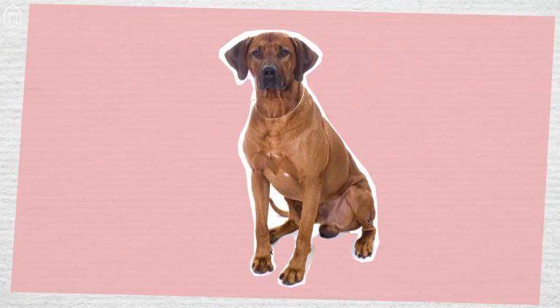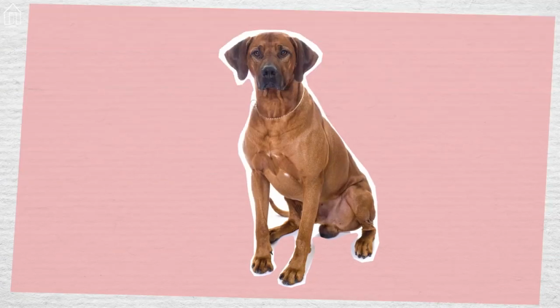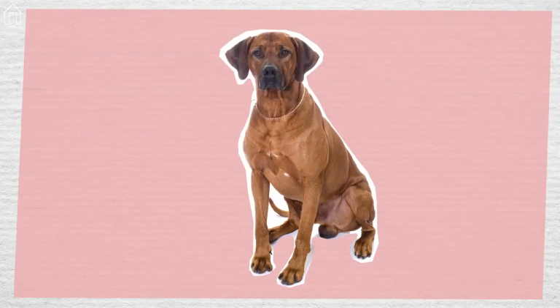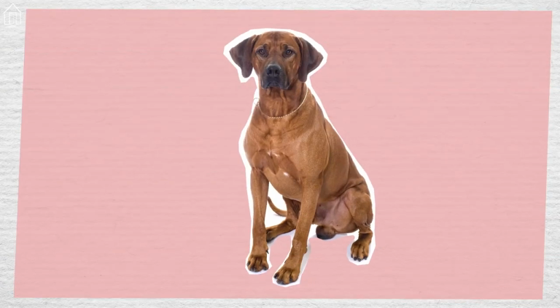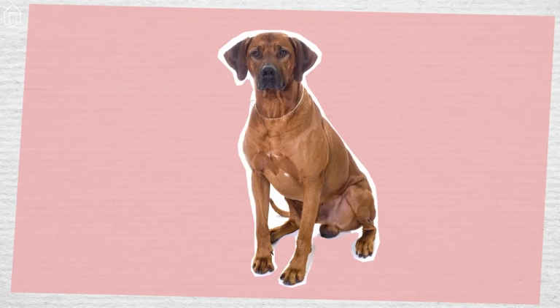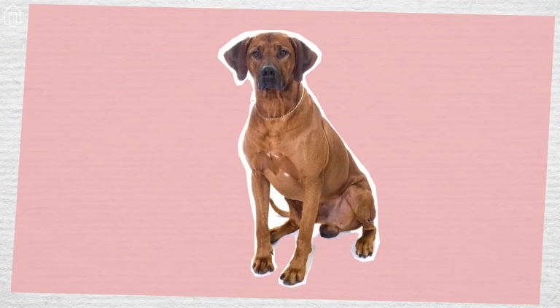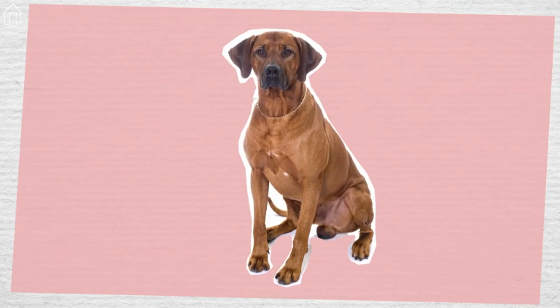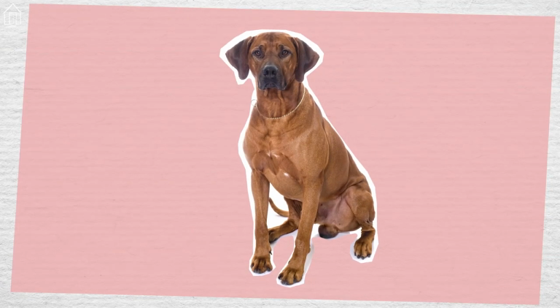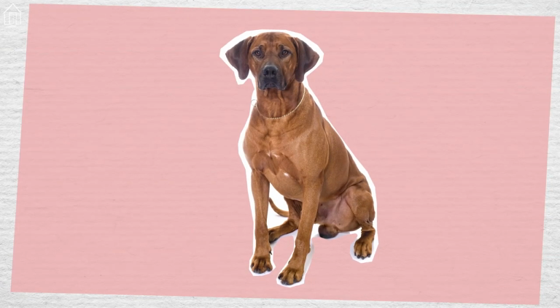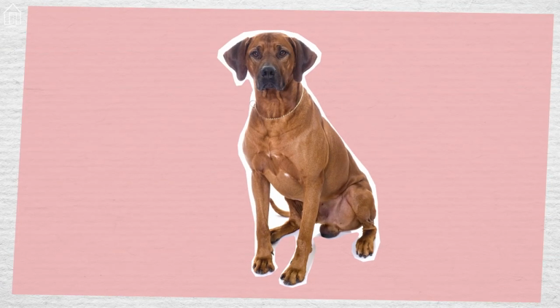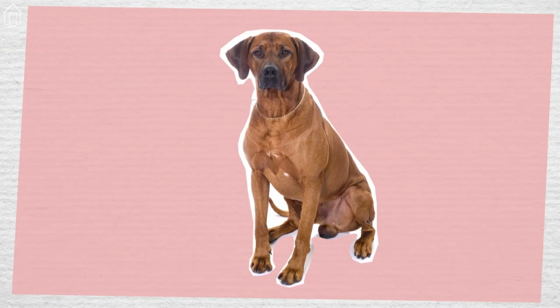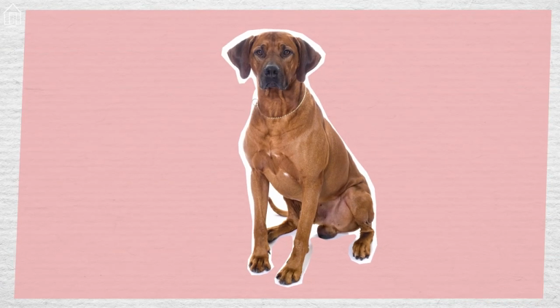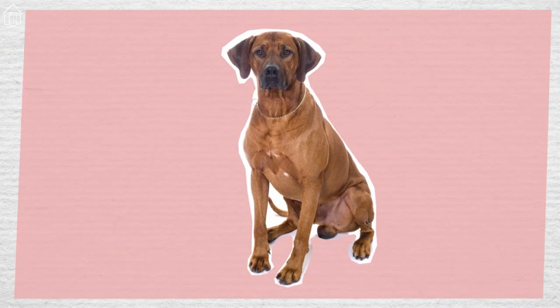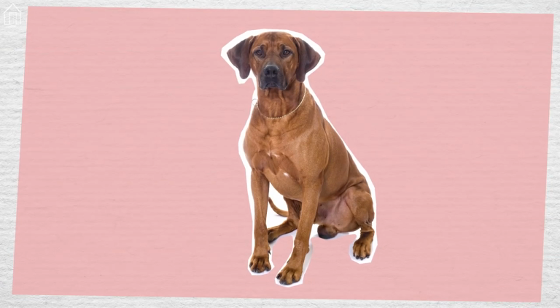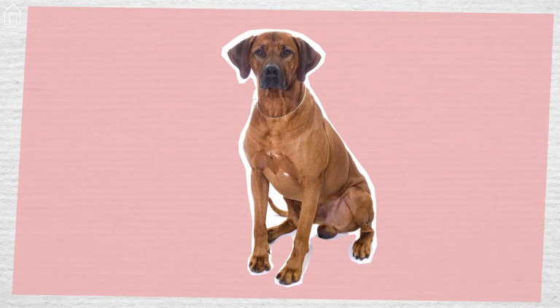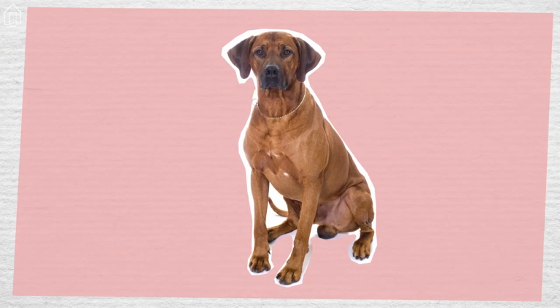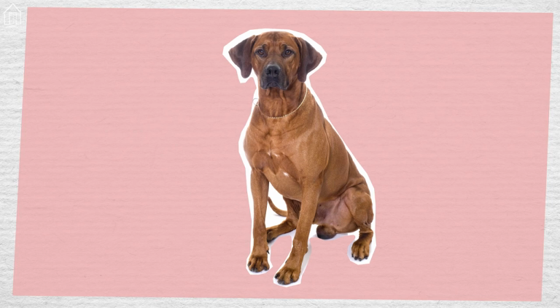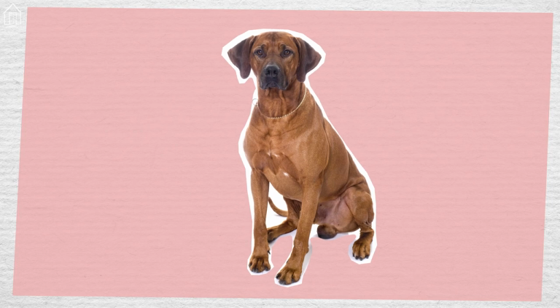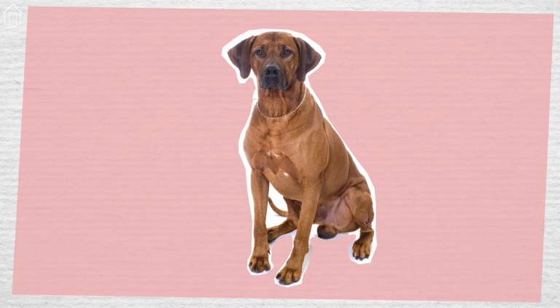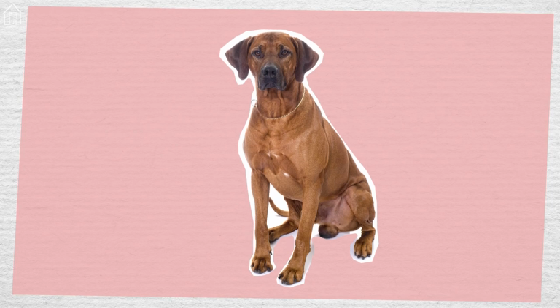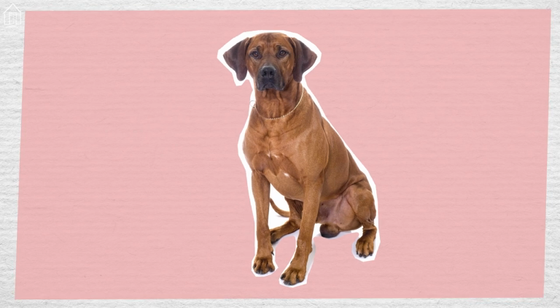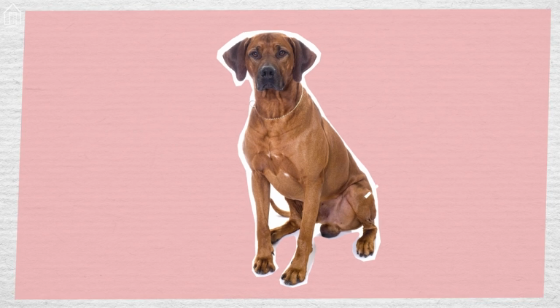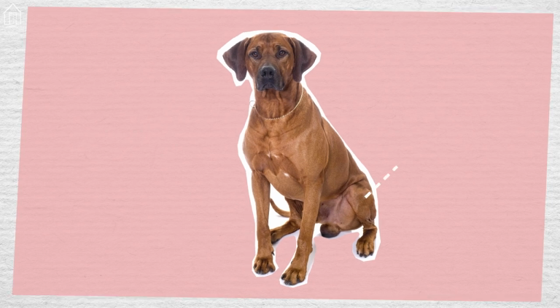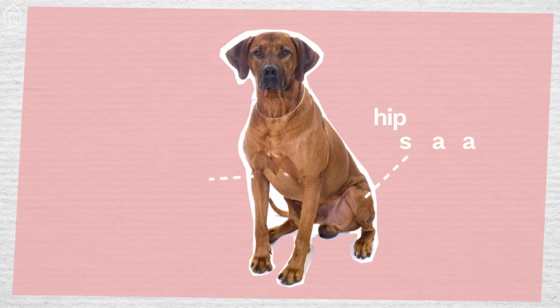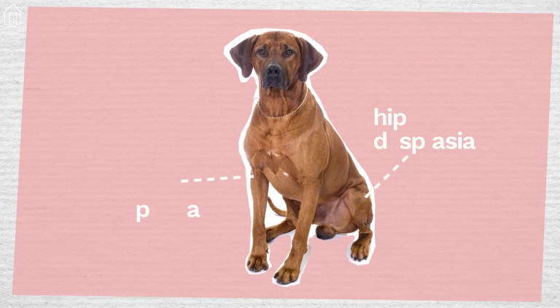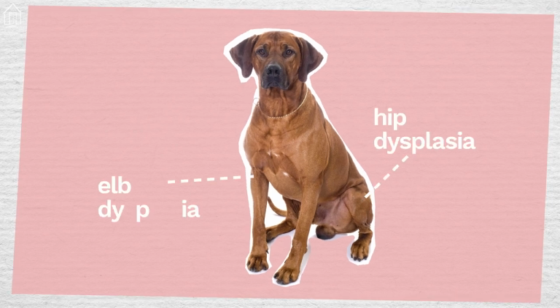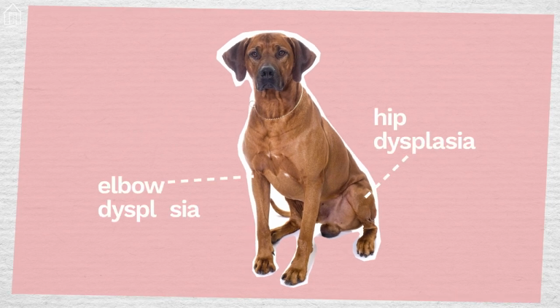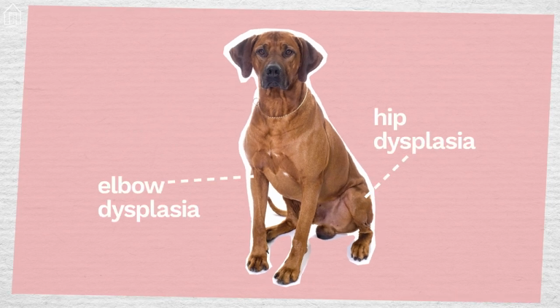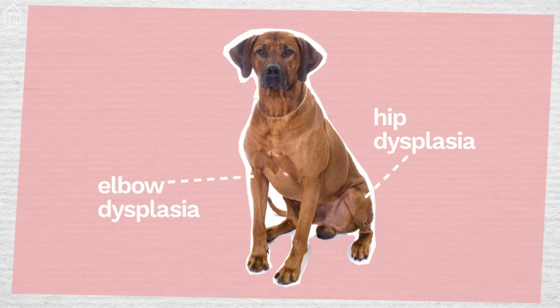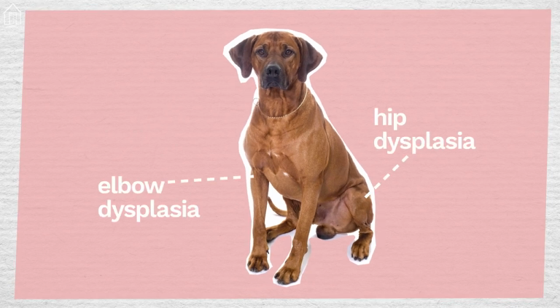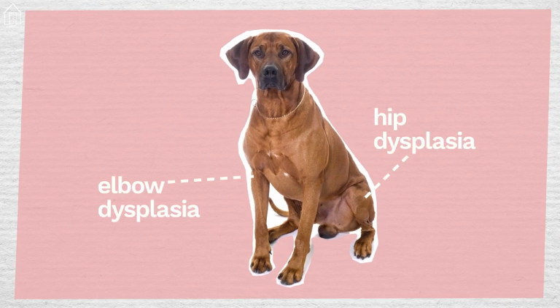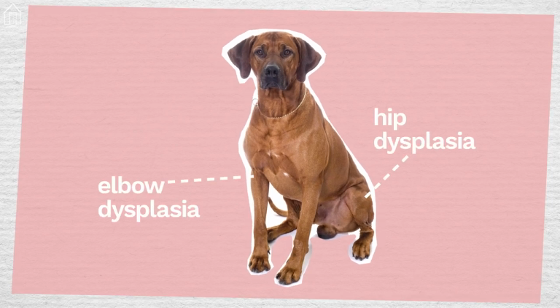Rhodesian Ridgebacks are susceptible to some hereditary diseases, such as hip and elbow dysplasia.